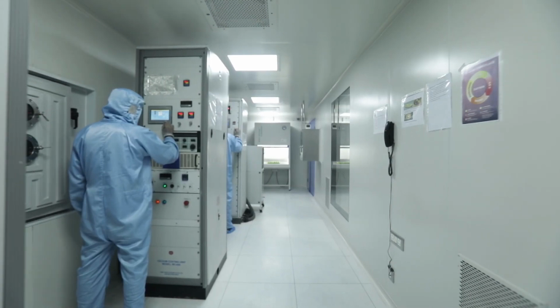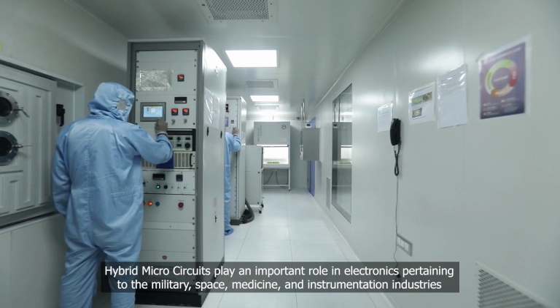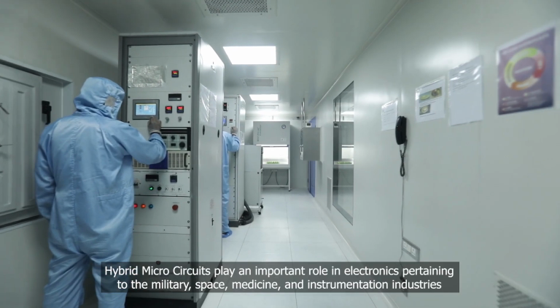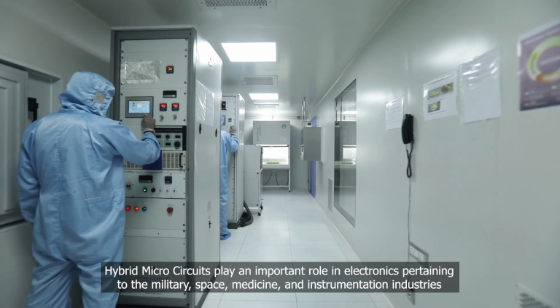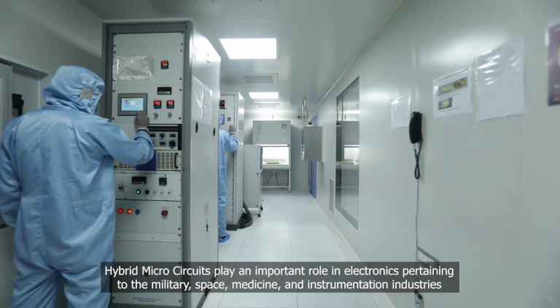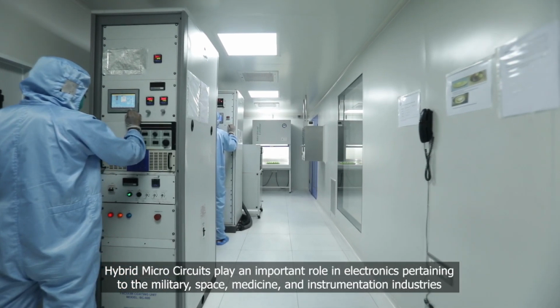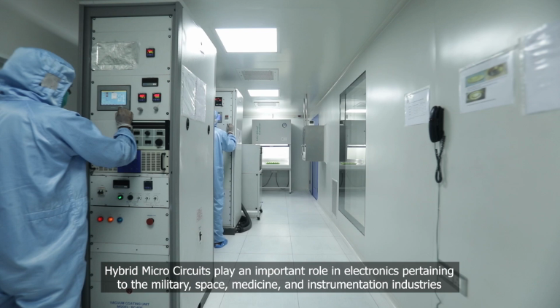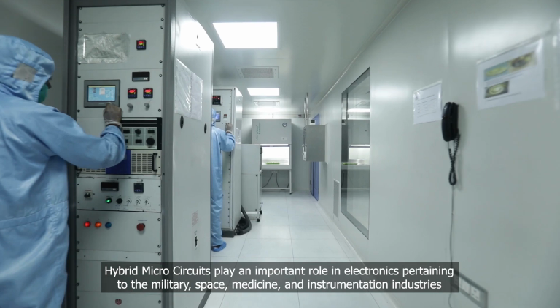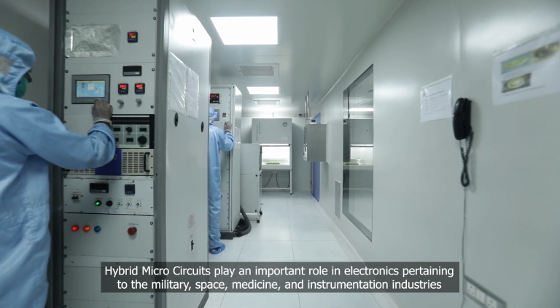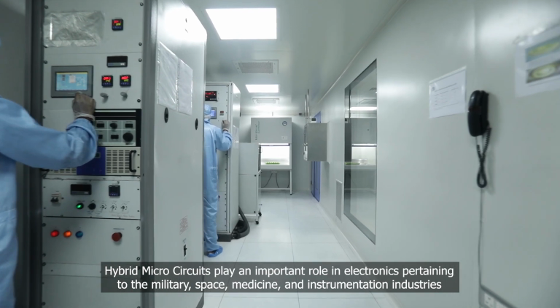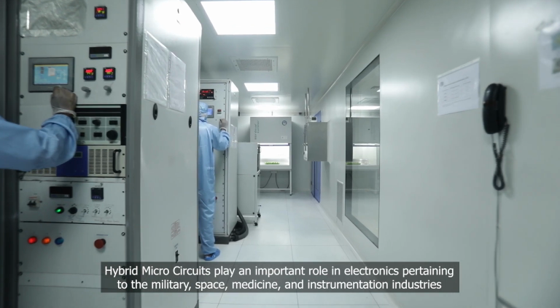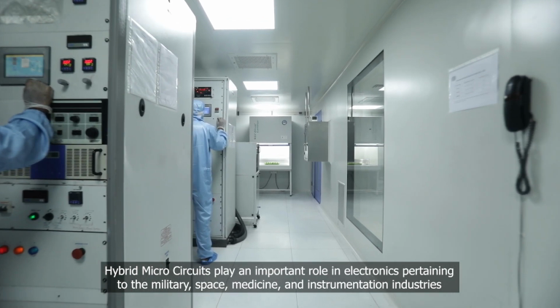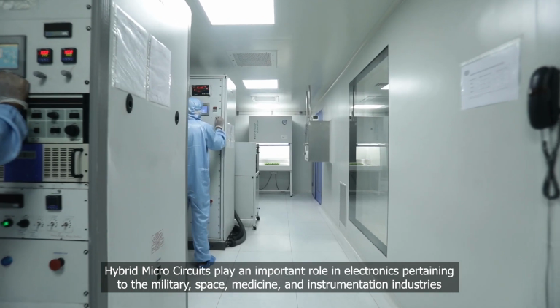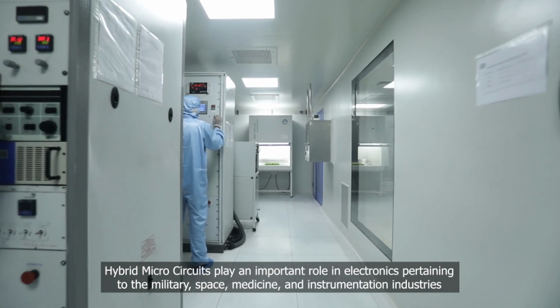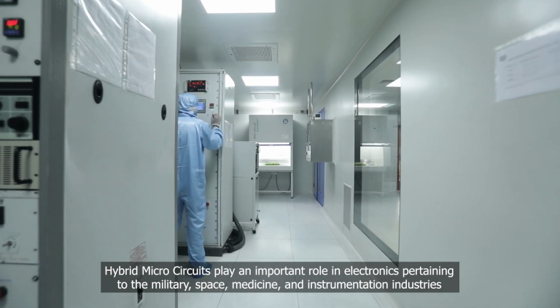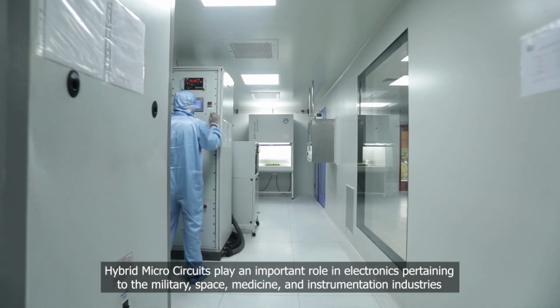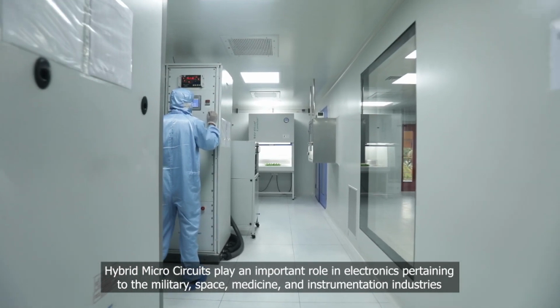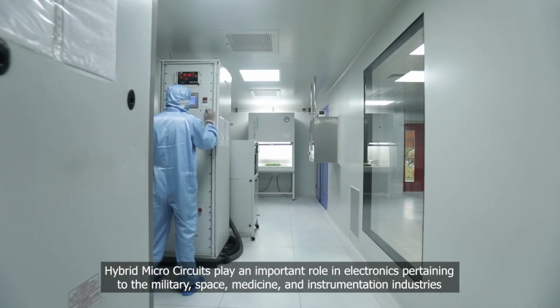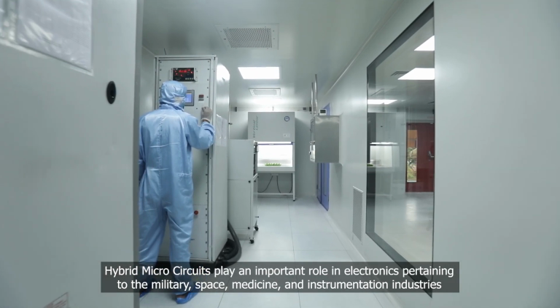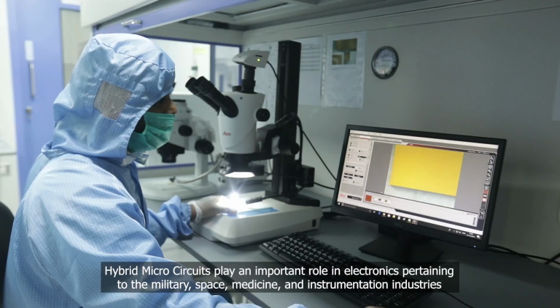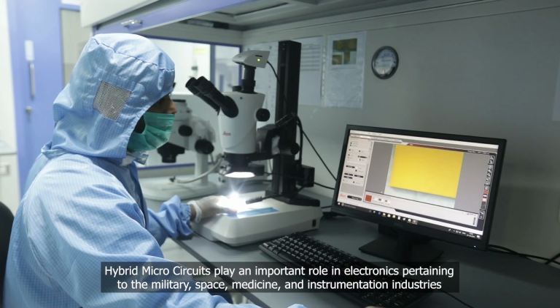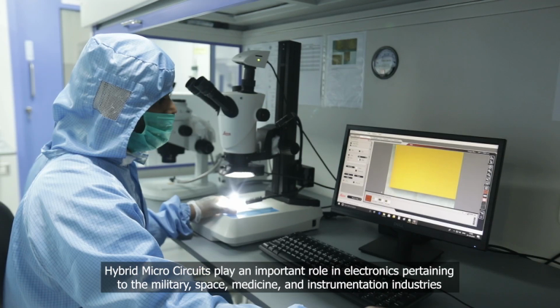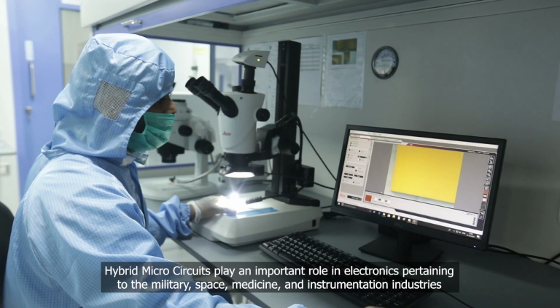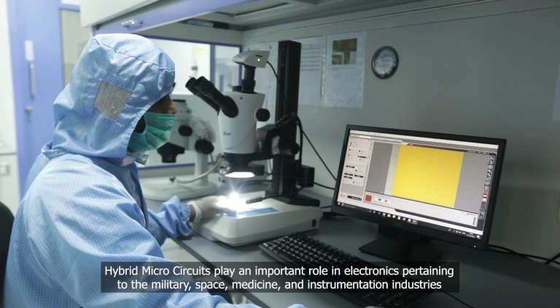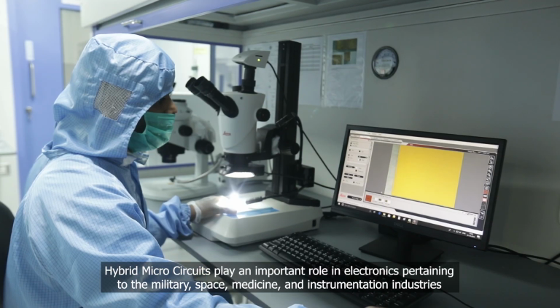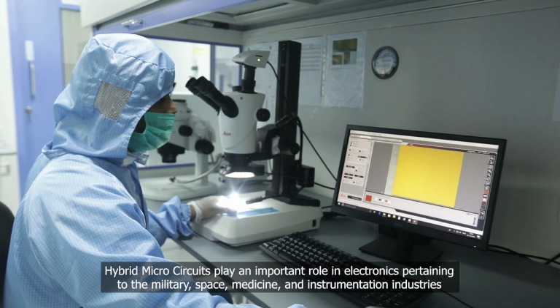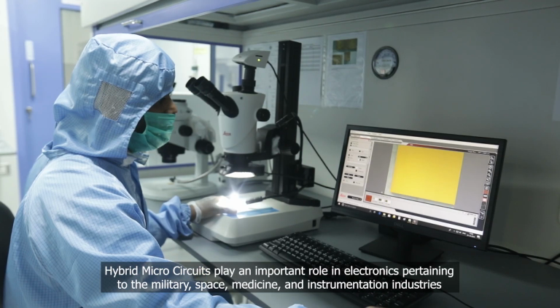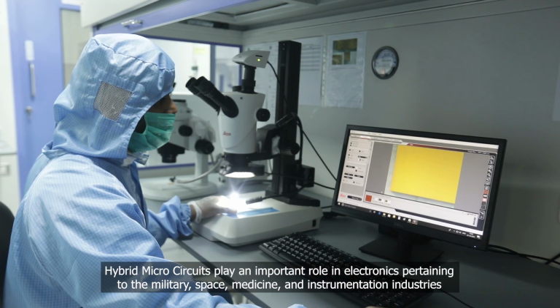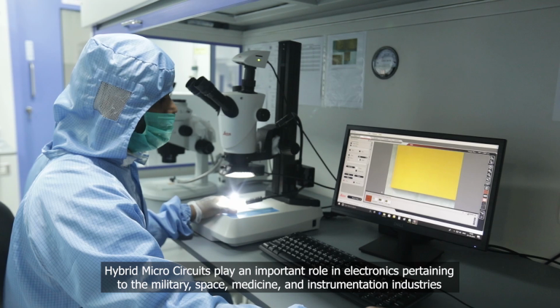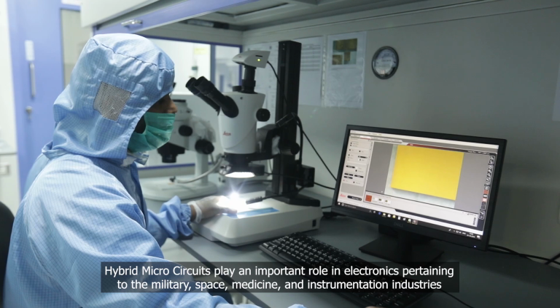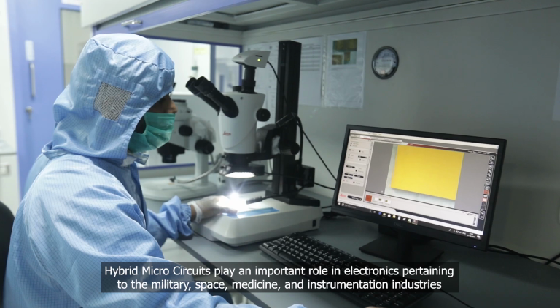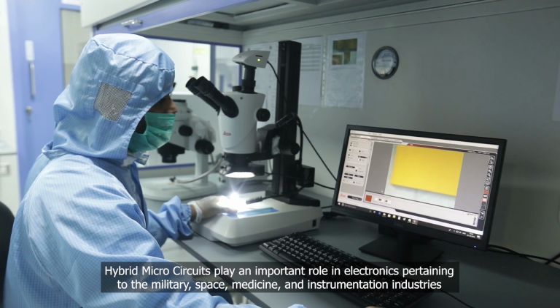Hybrid microcircuits play an important role in electronics pertaining to the military, space, medicine, and instrumentation industries.